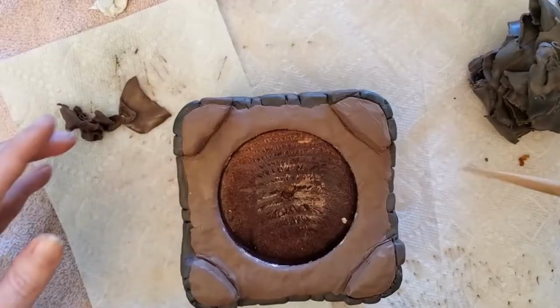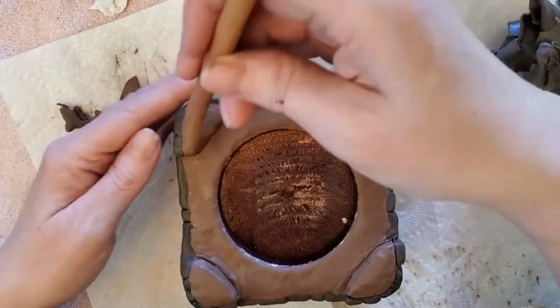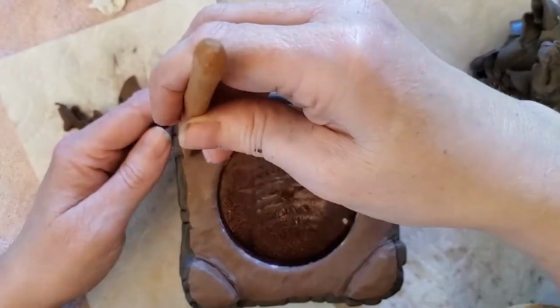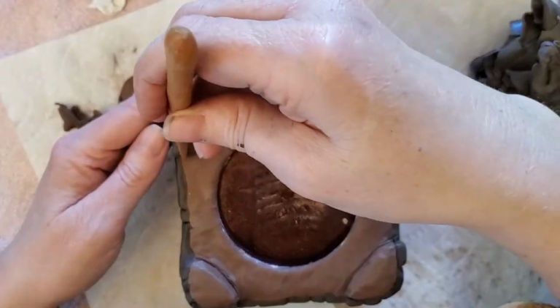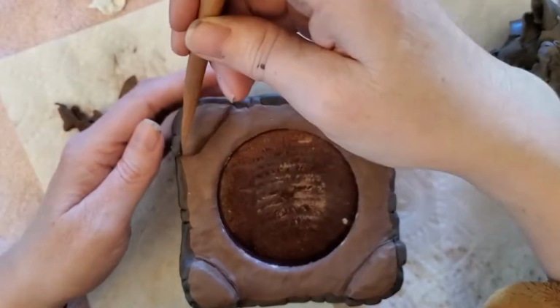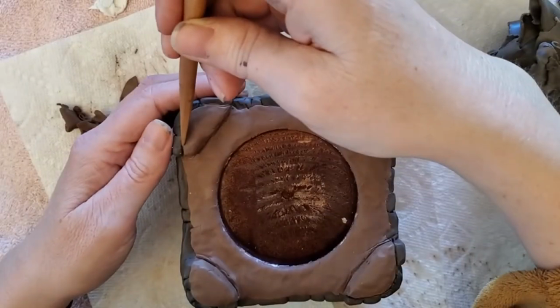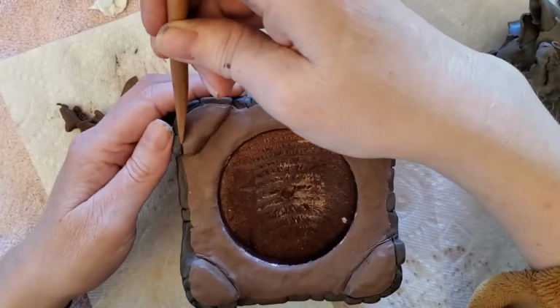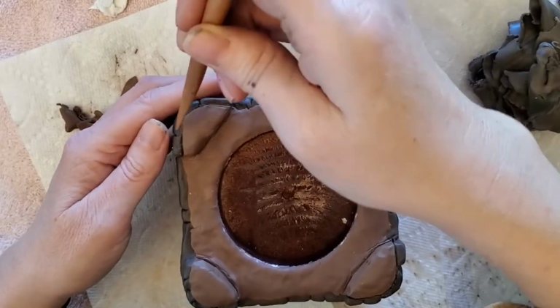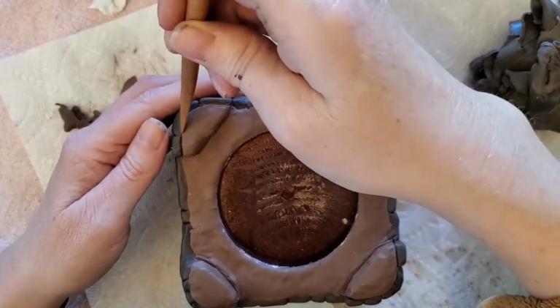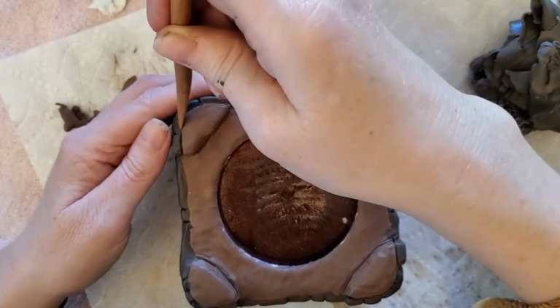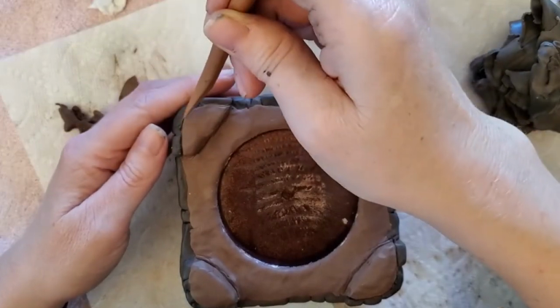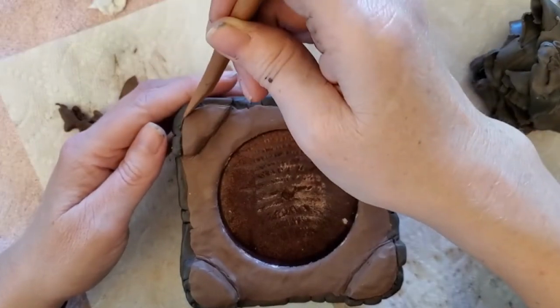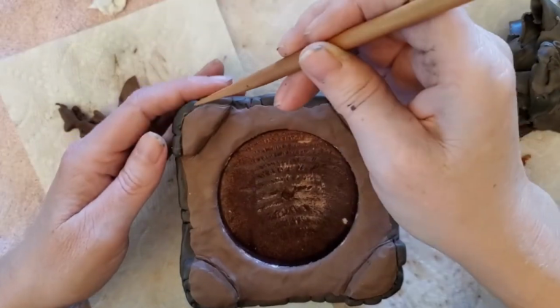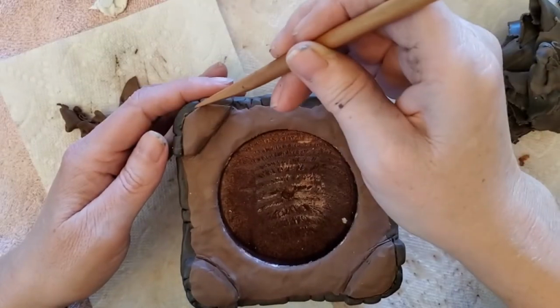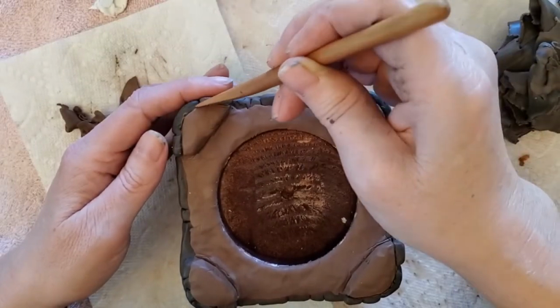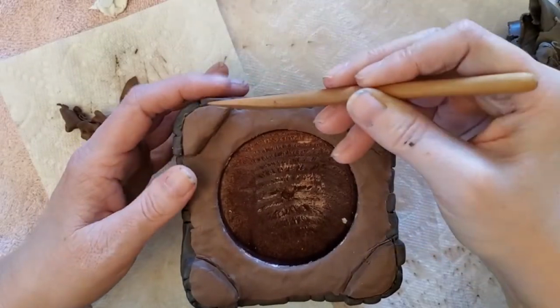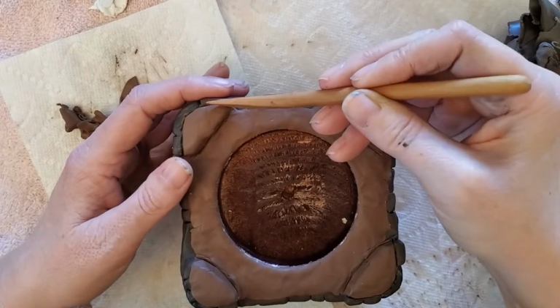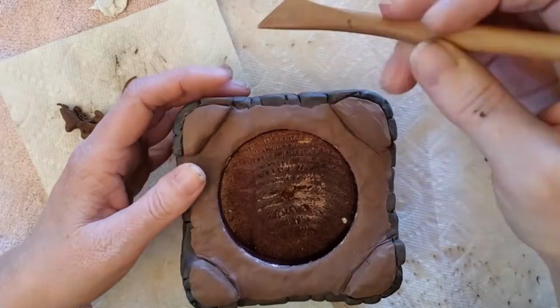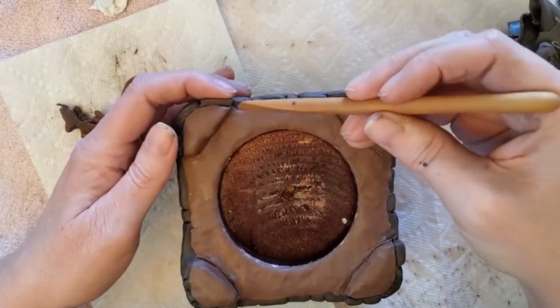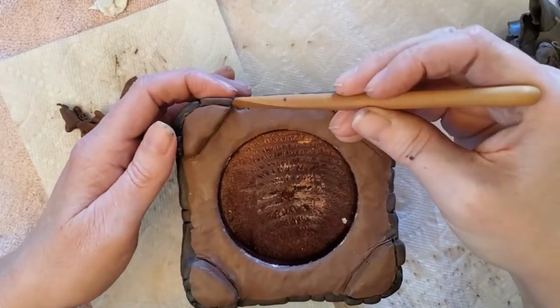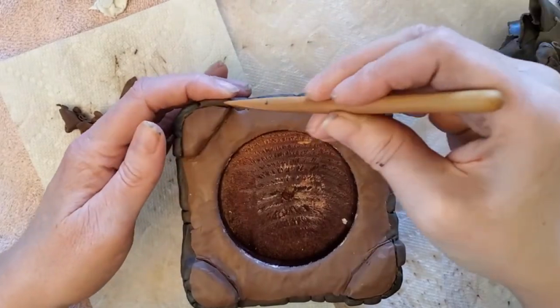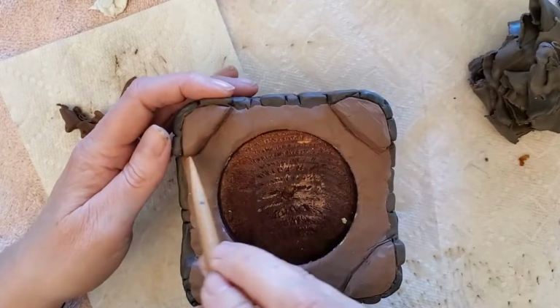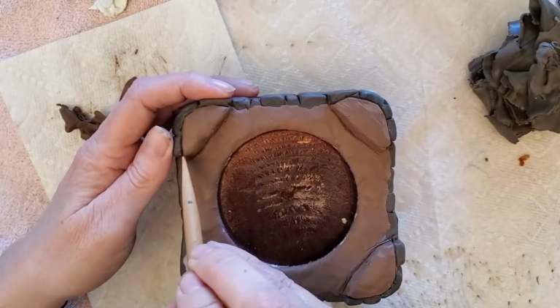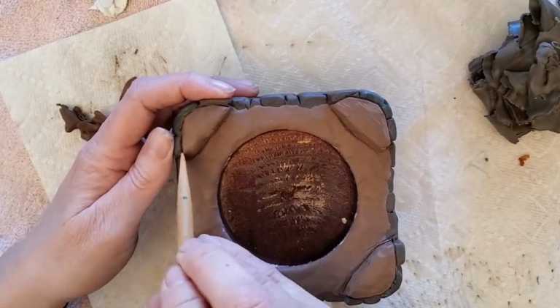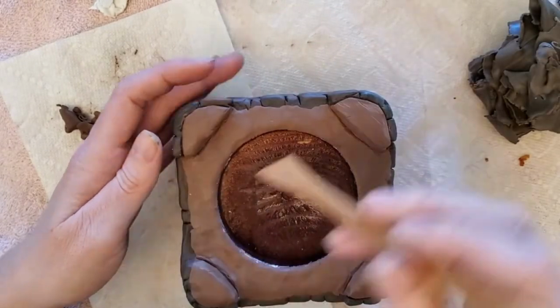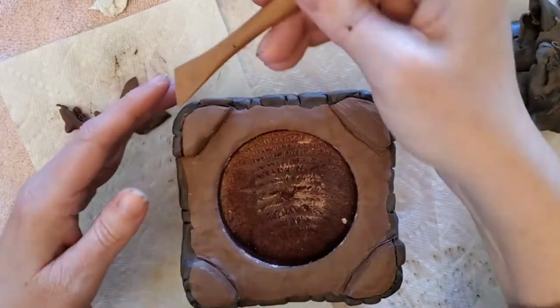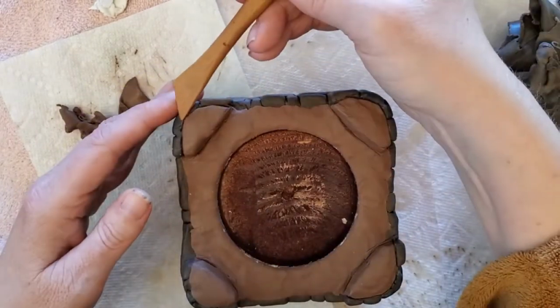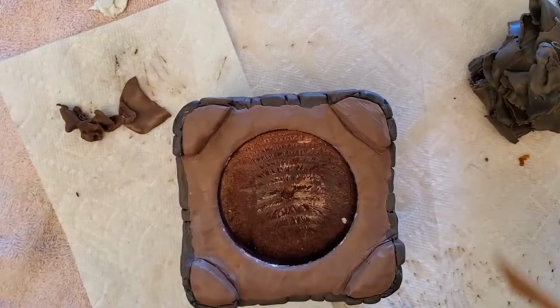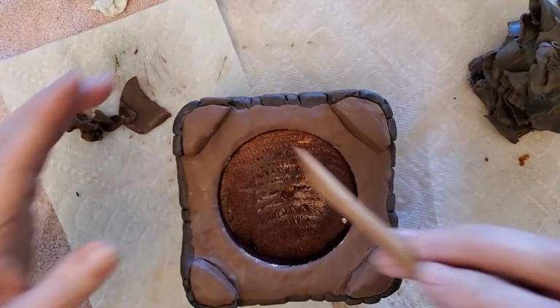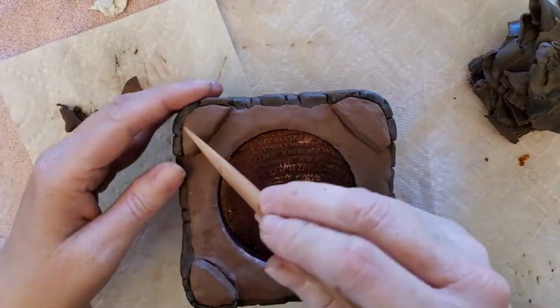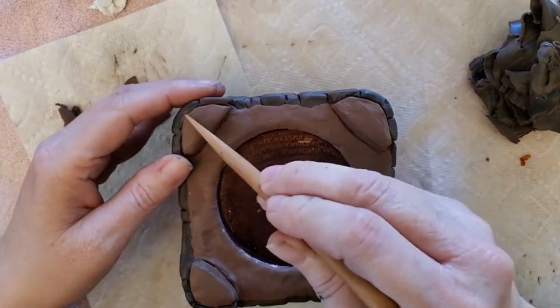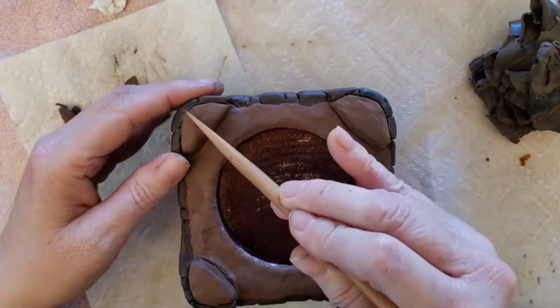For the top of the turrets, I put down a layer of brown clay and then made brick lines using a wooden tool.